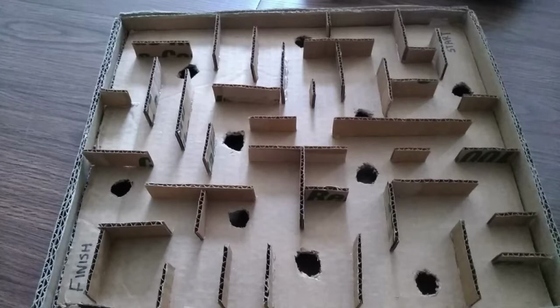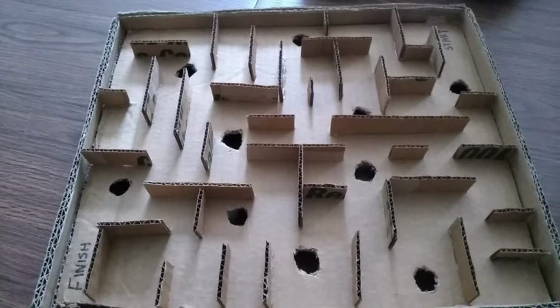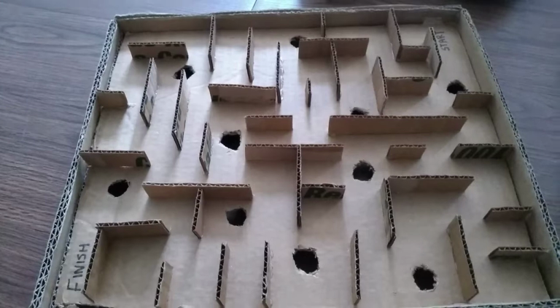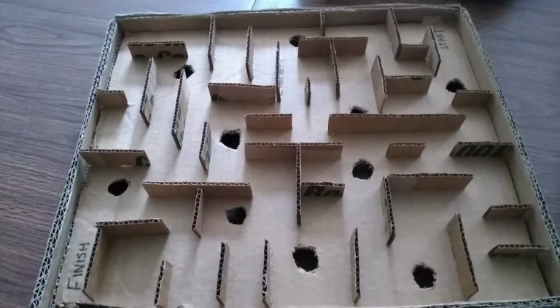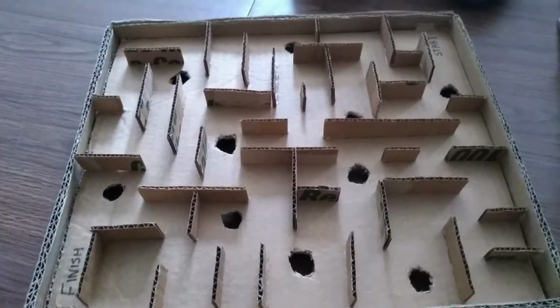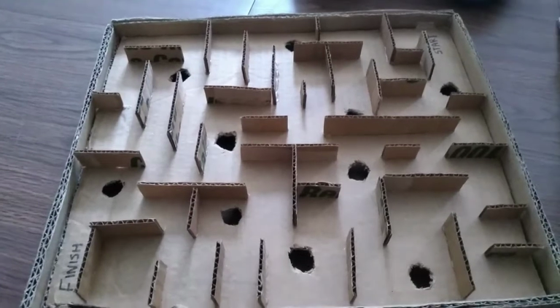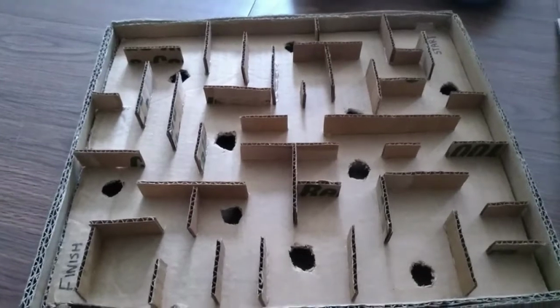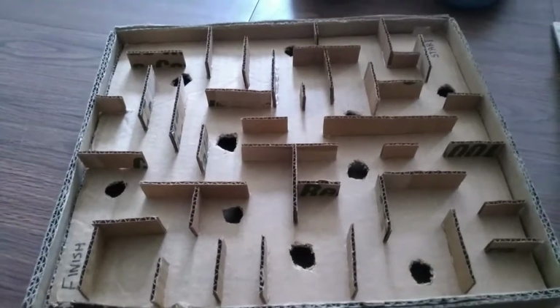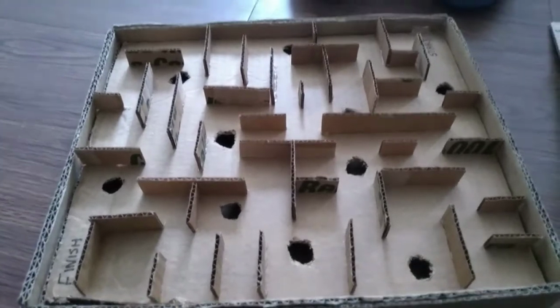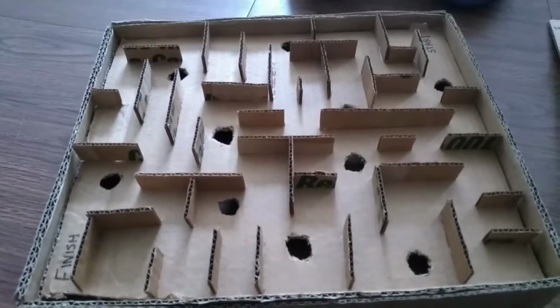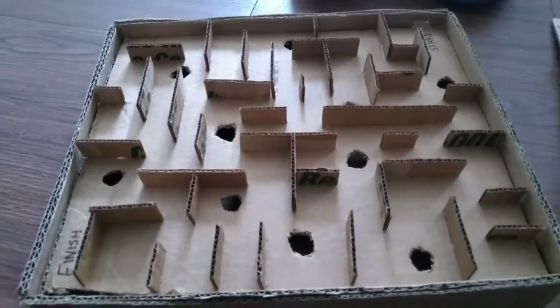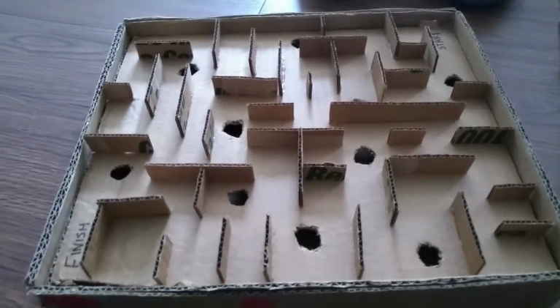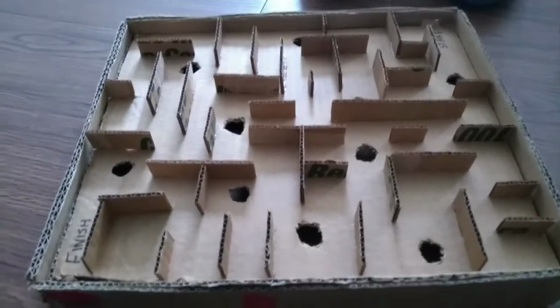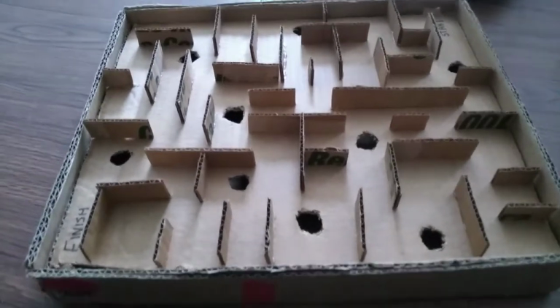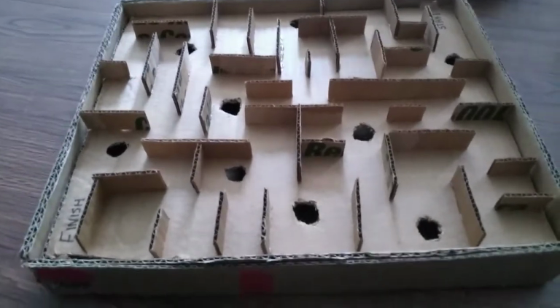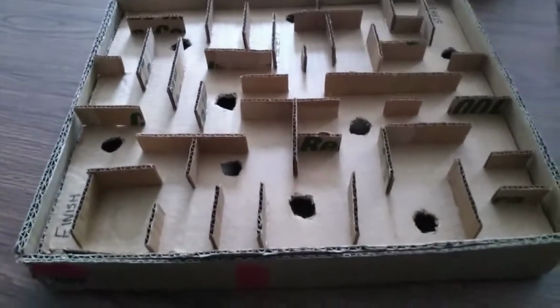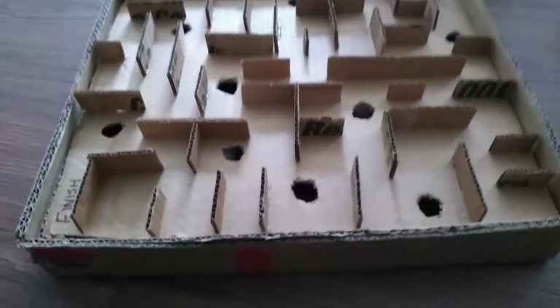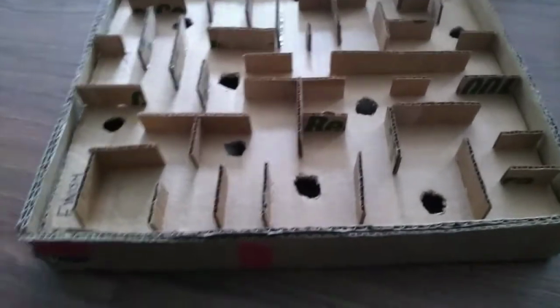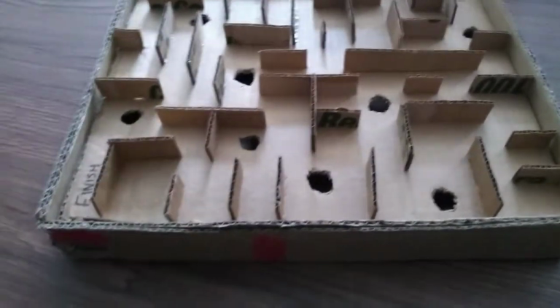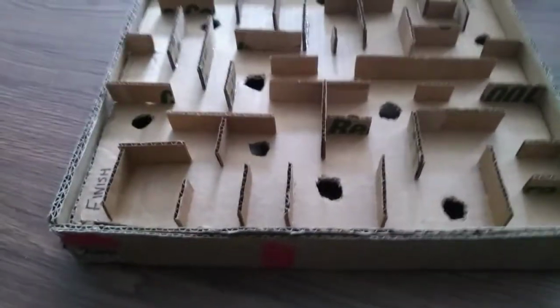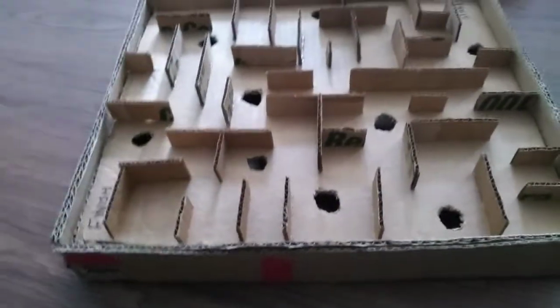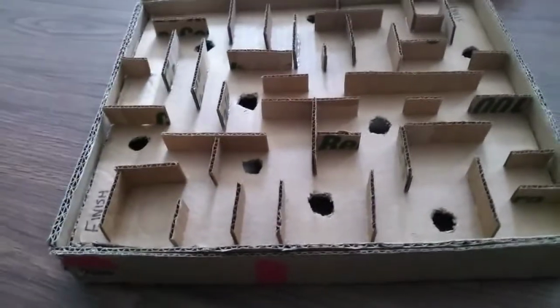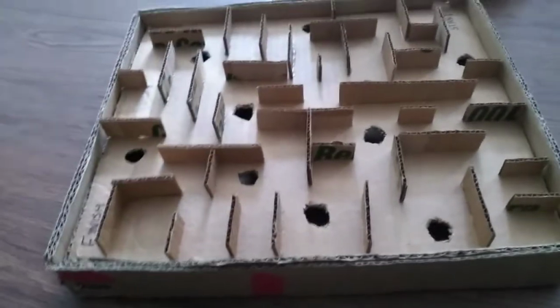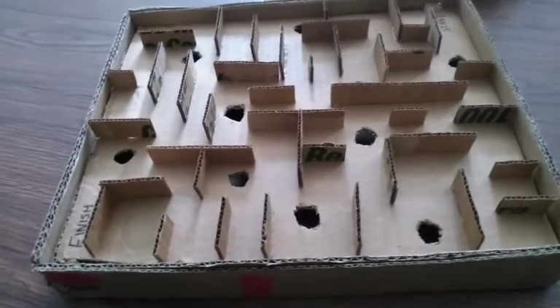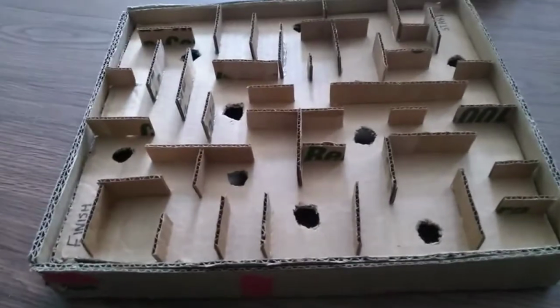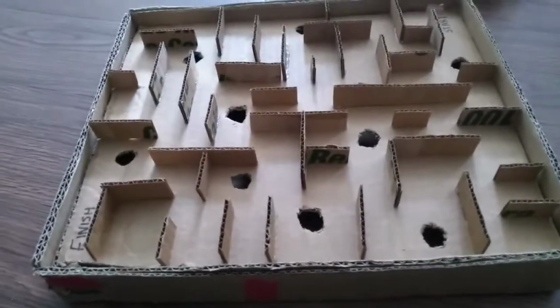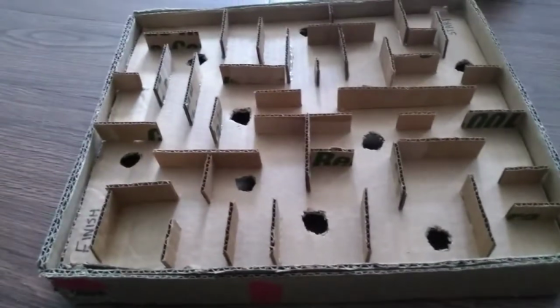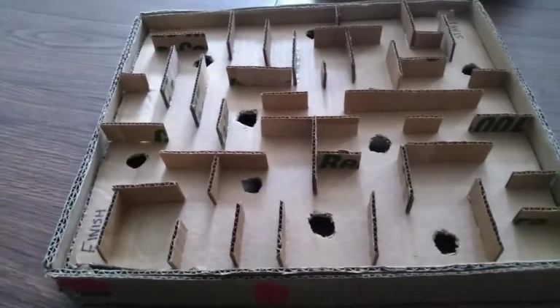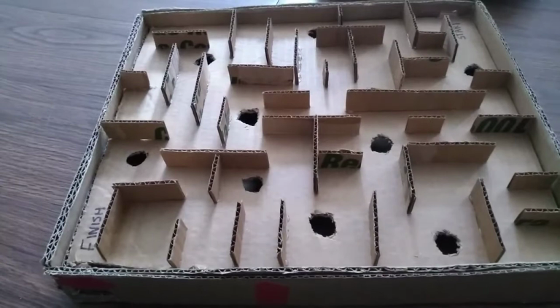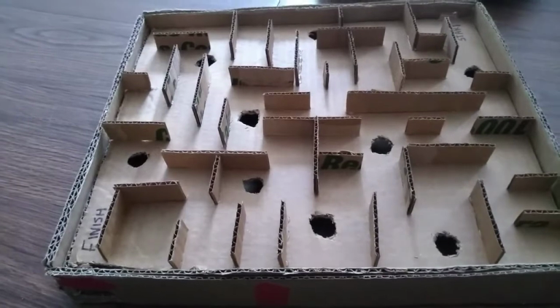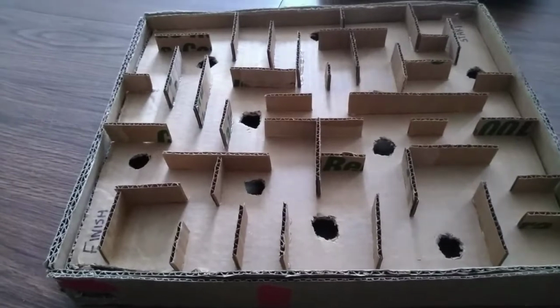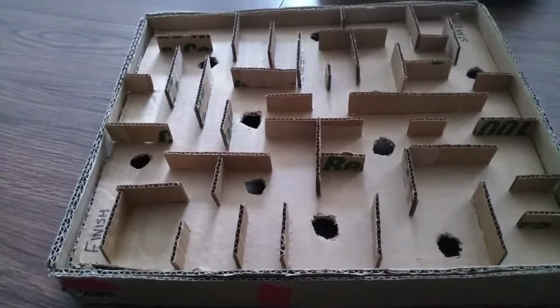Hello everybody. I'm going to play Marble Maze. So this is how you play it.